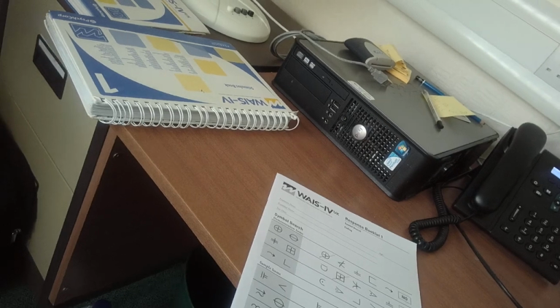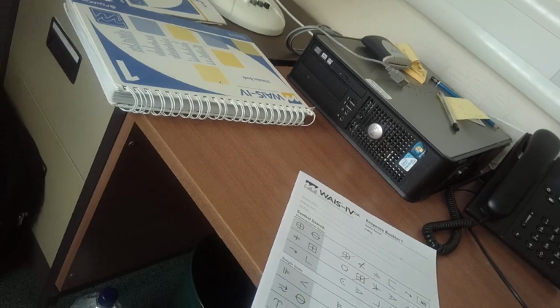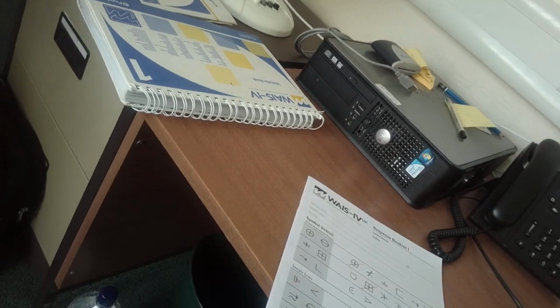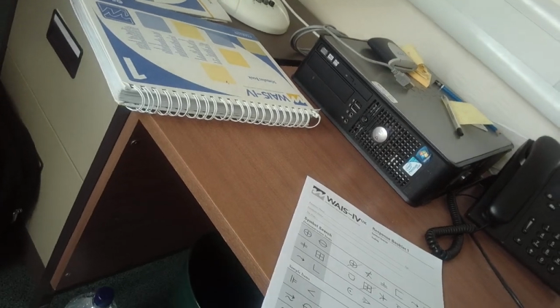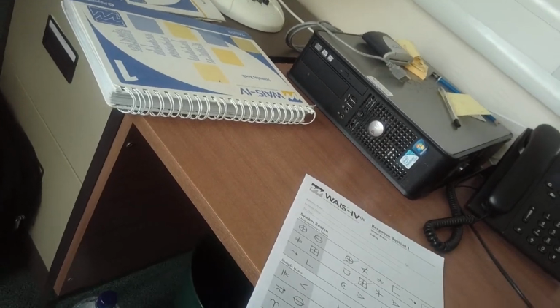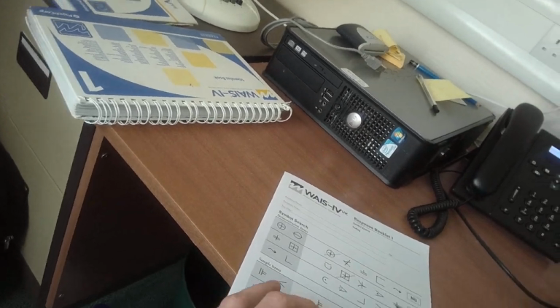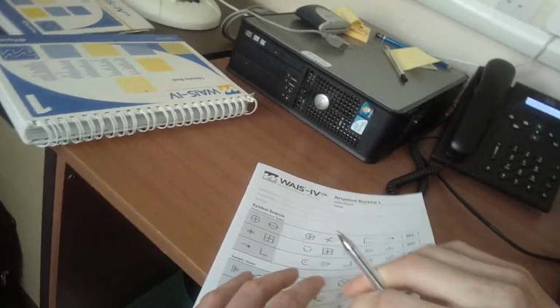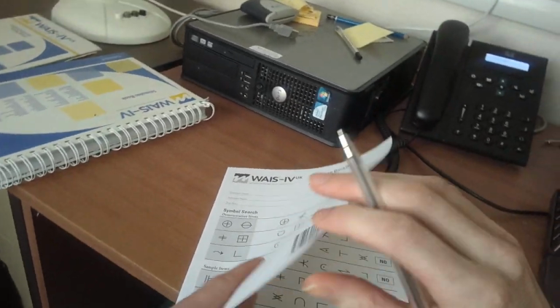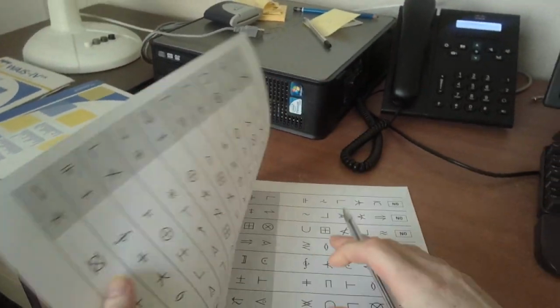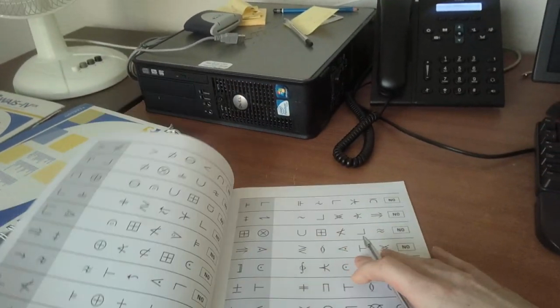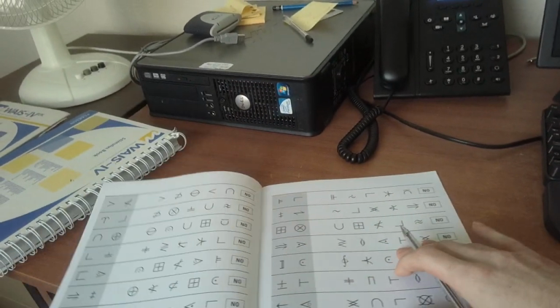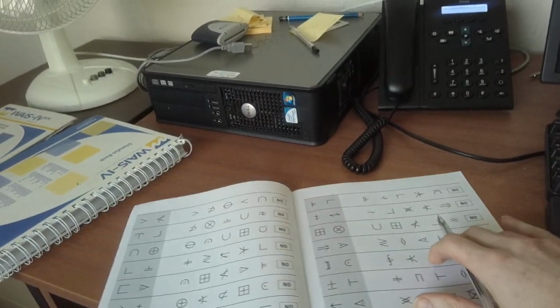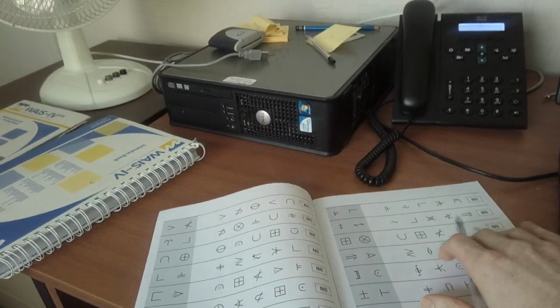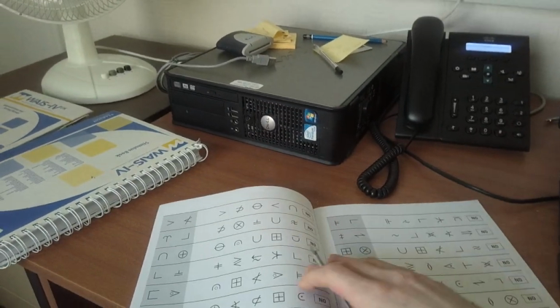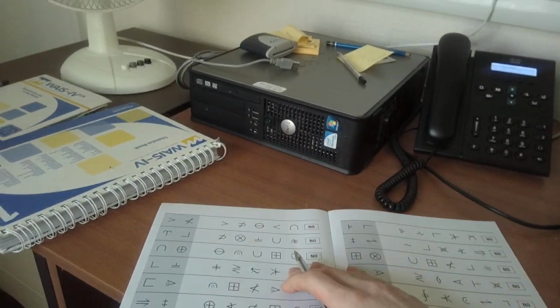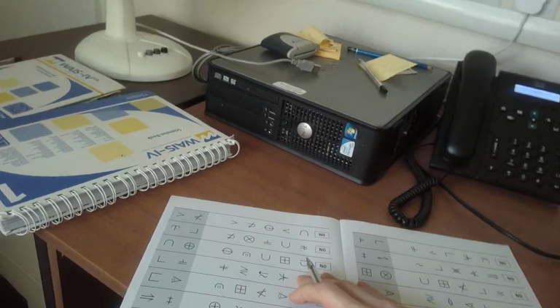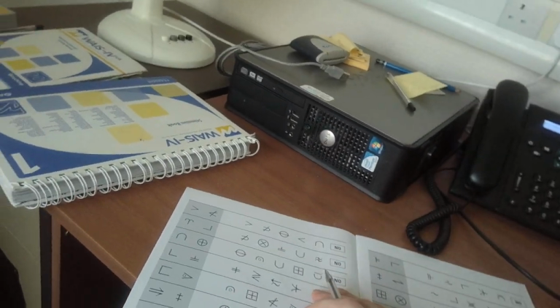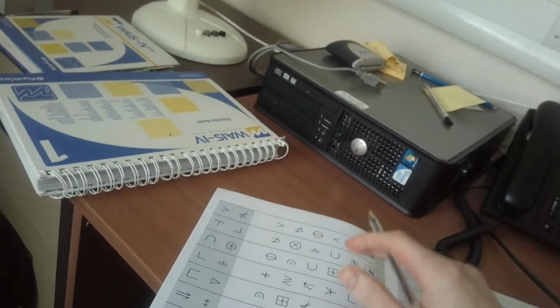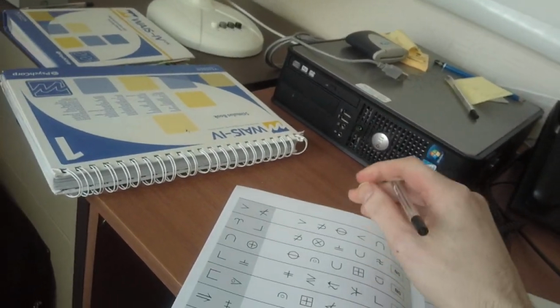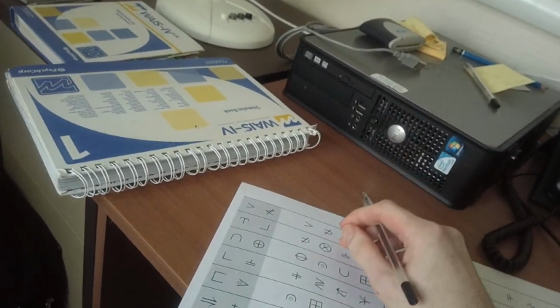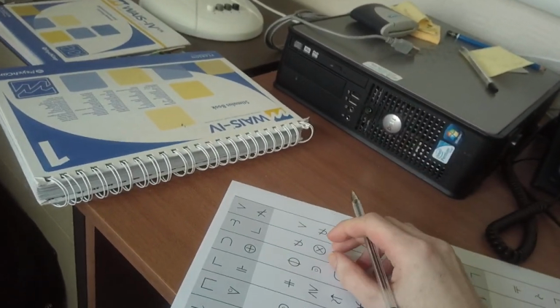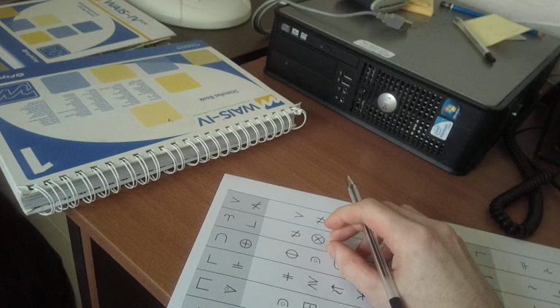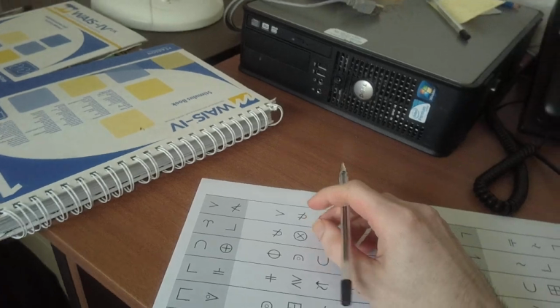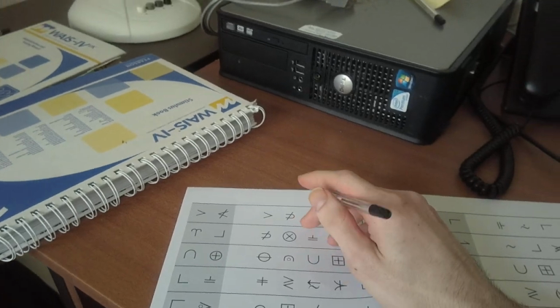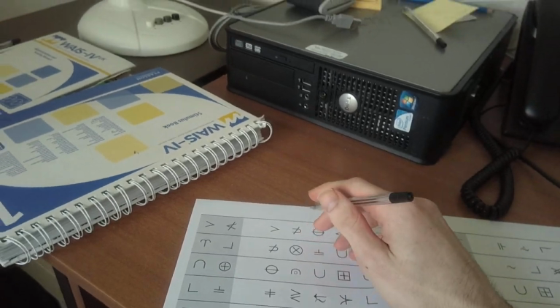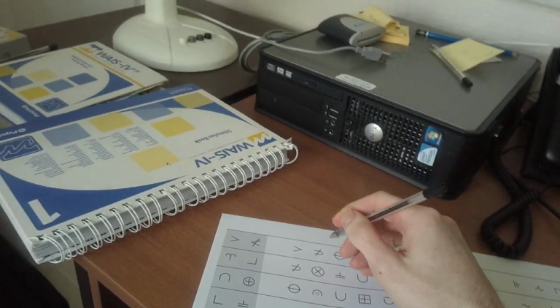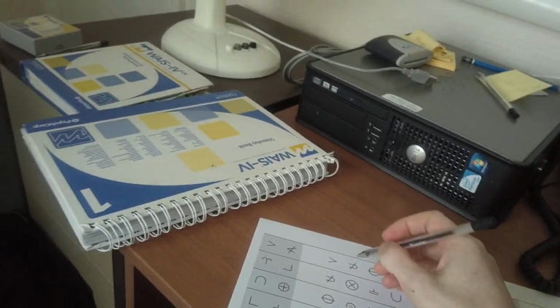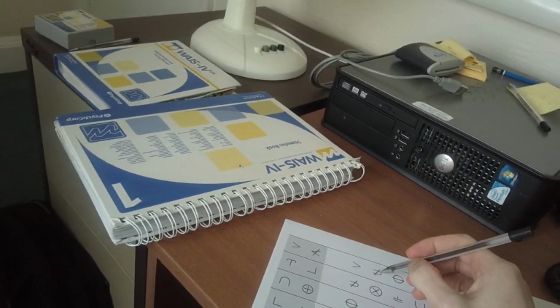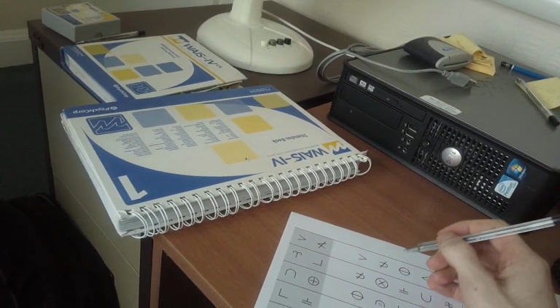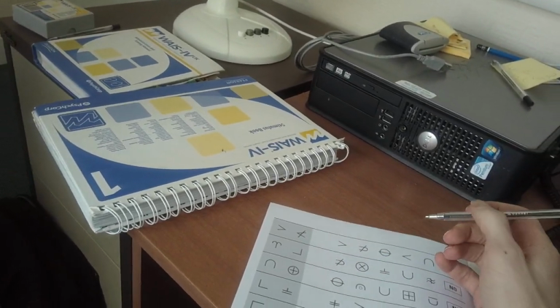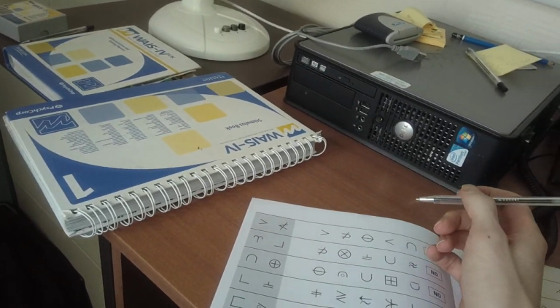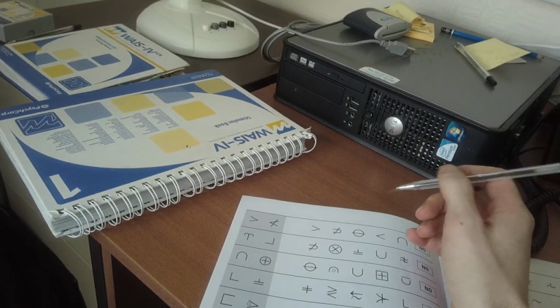So if you turn over, you can start at the top of the page and work your way down until I ask you to stop. Start whenever you're ready, James.